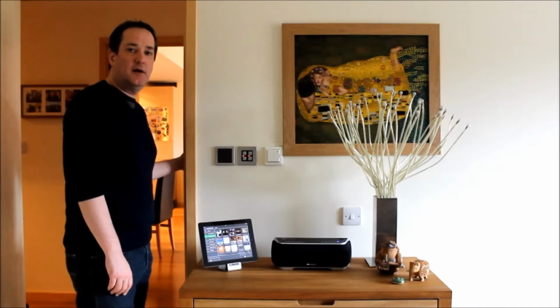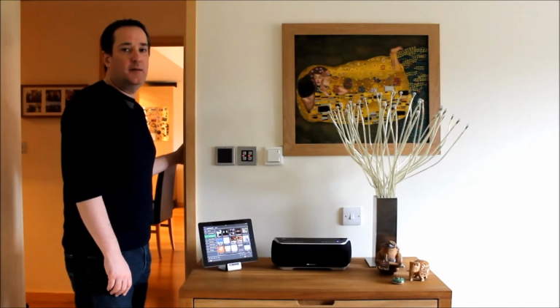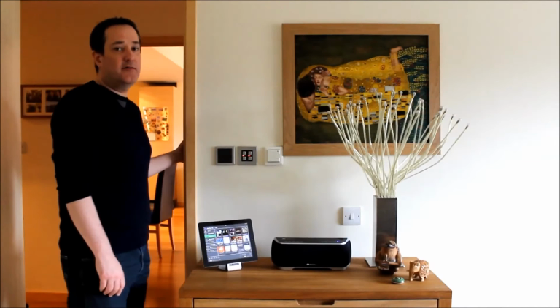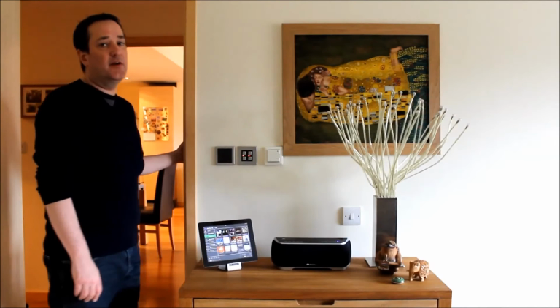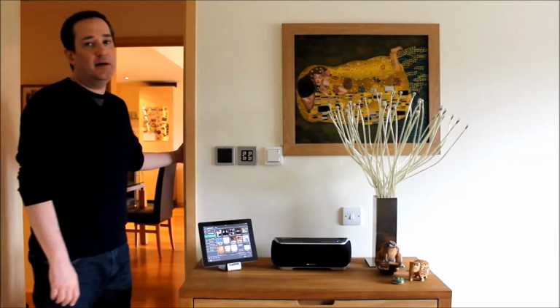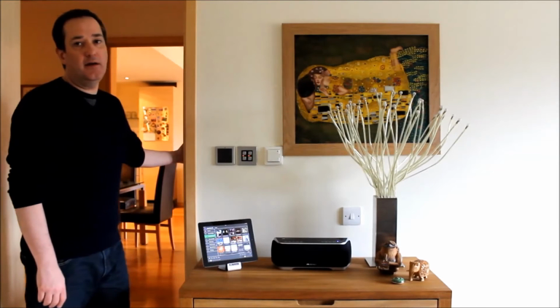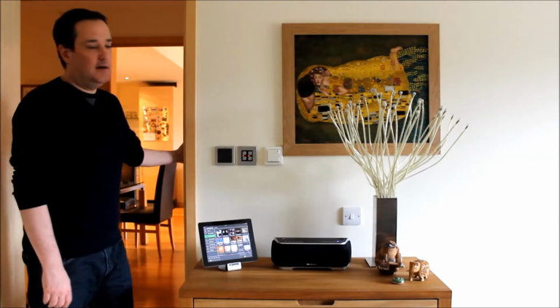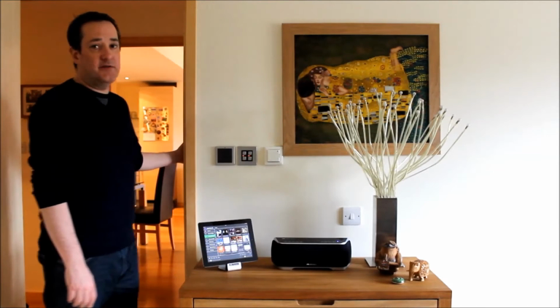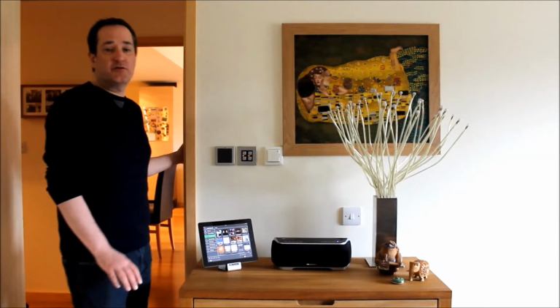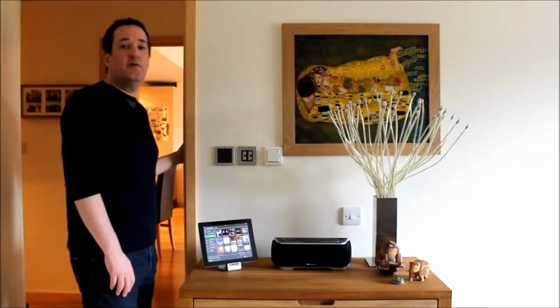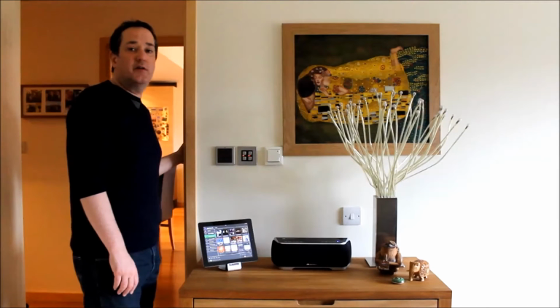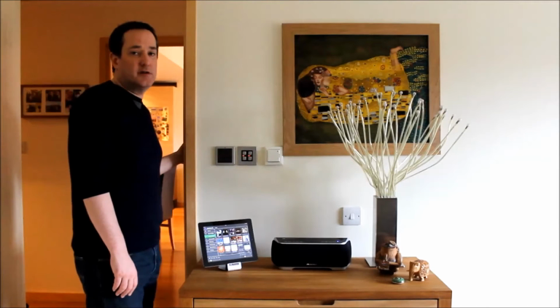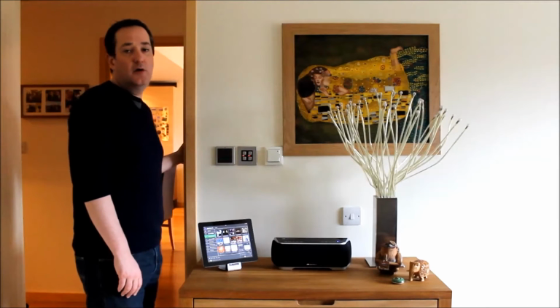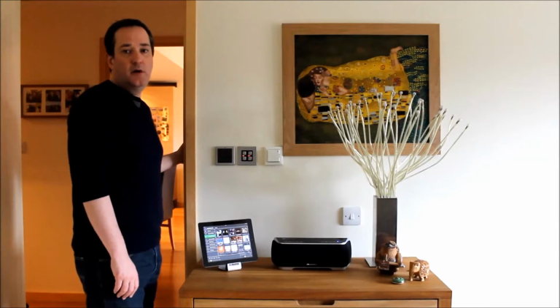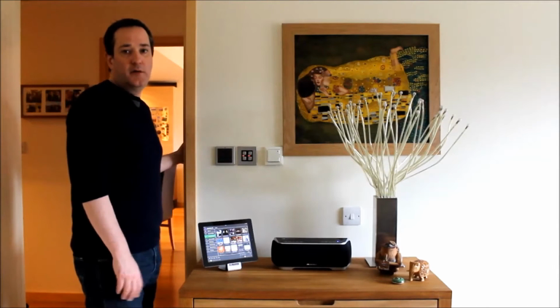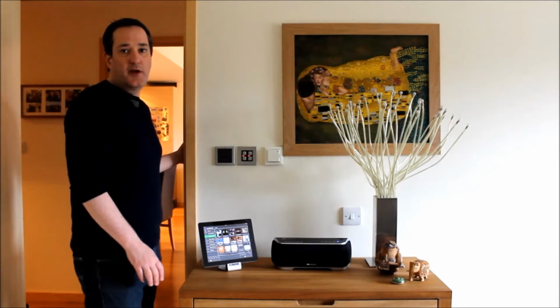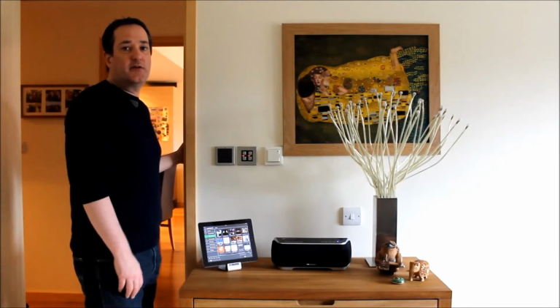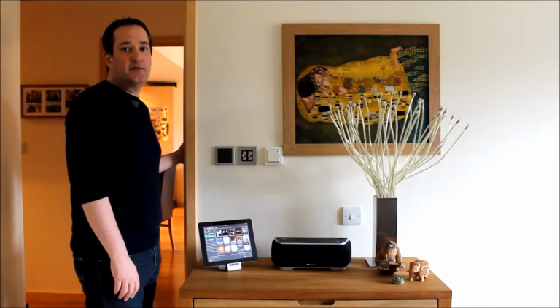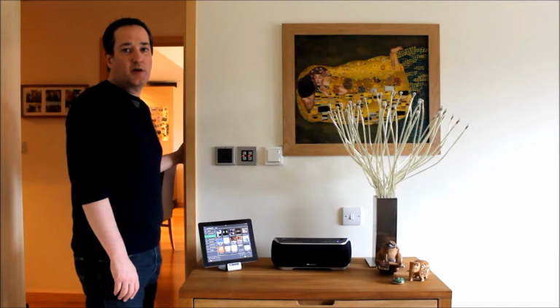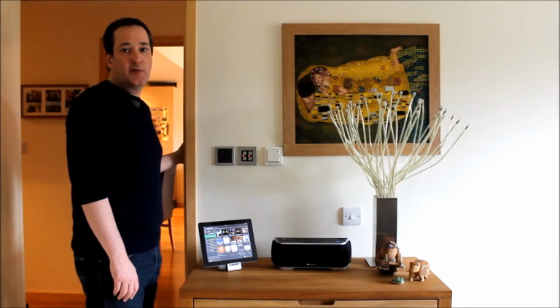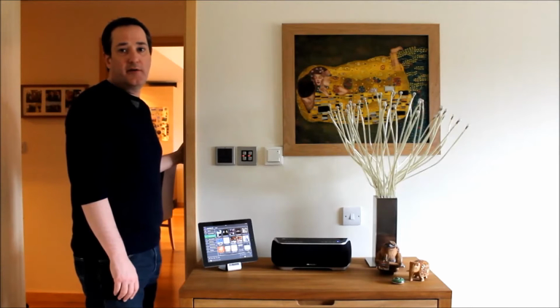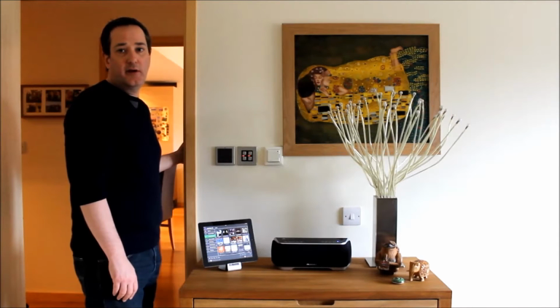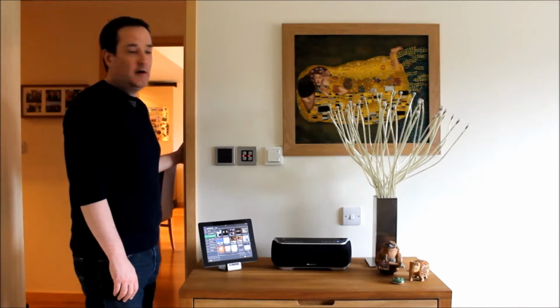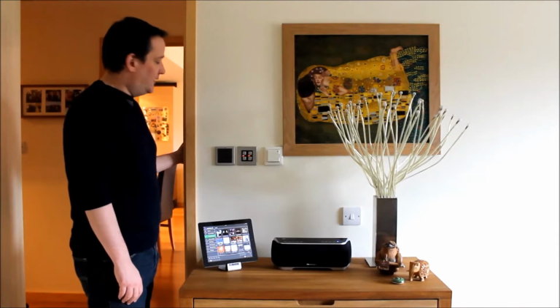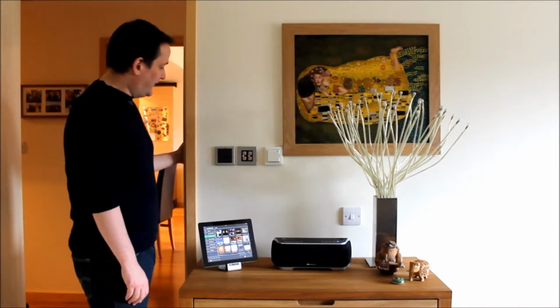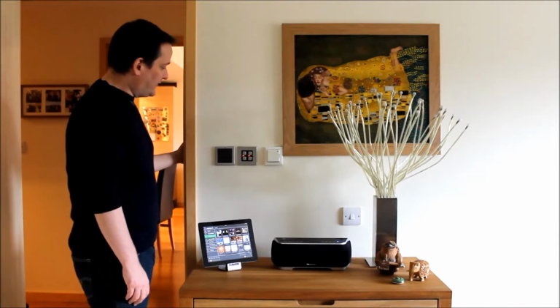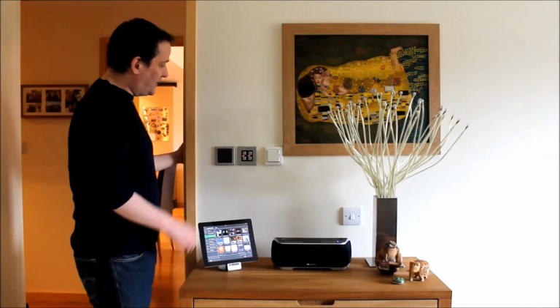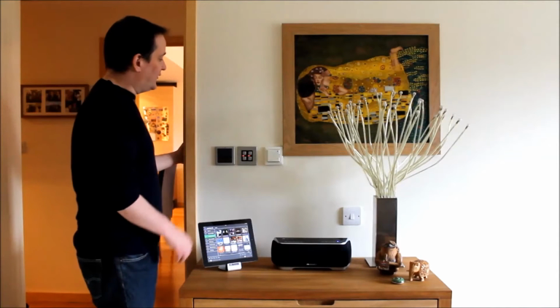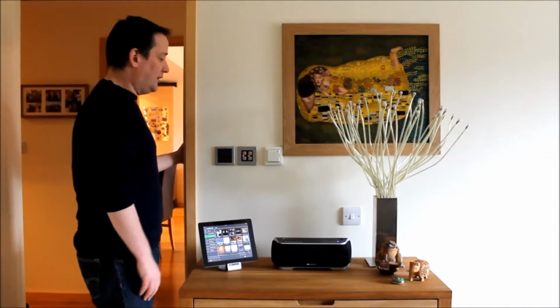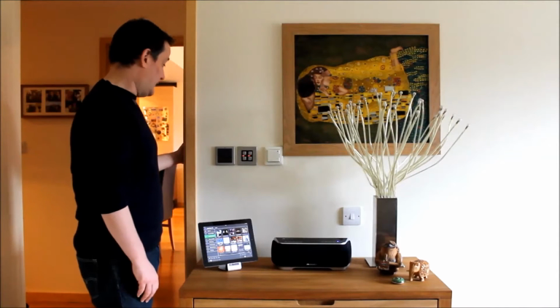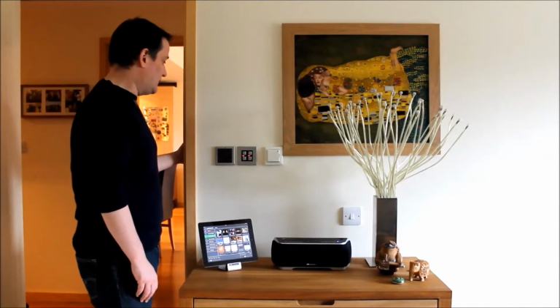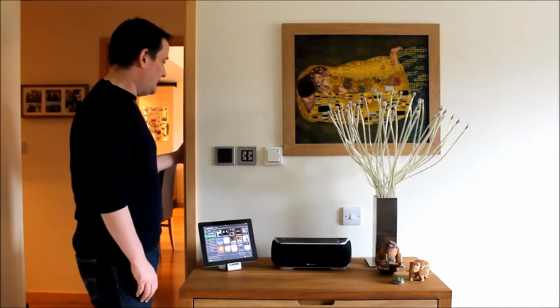Hi, I'm Matt from Musaic, and this is just a short video to show the Musaic system controlling some lighting, in this case from our partners LightWave RF.